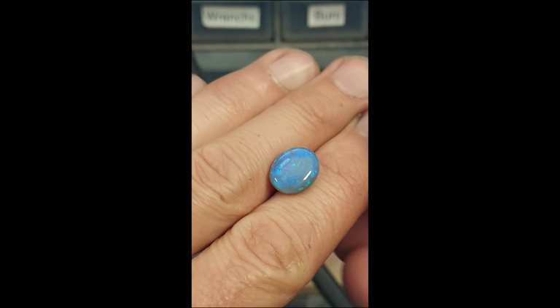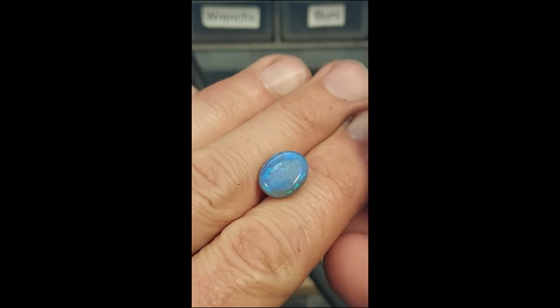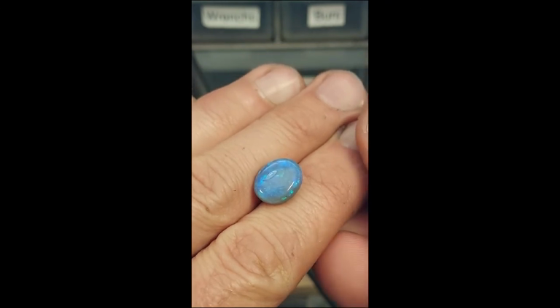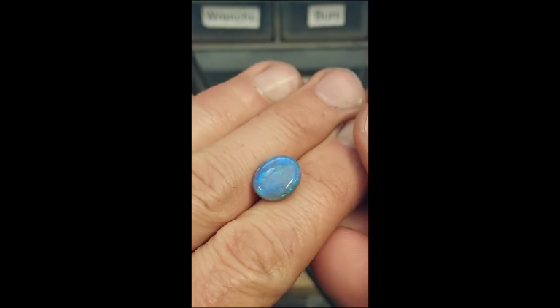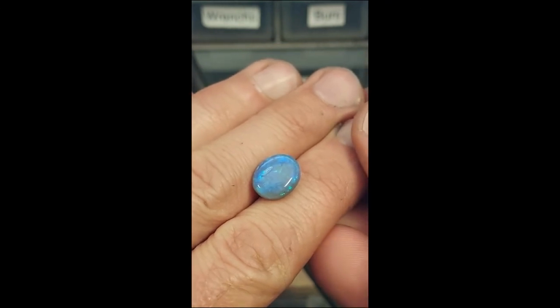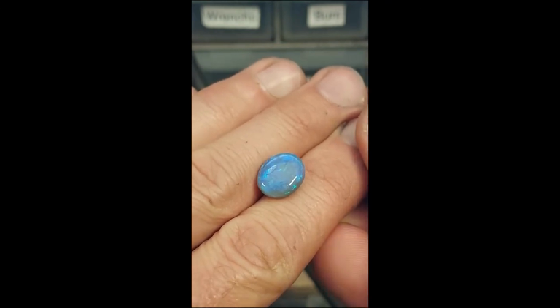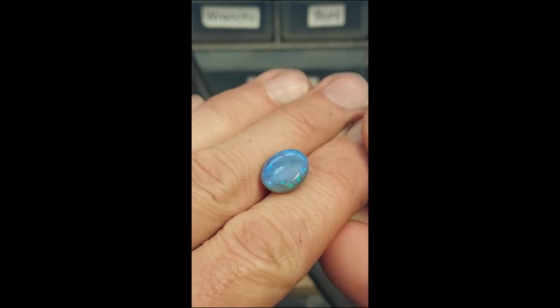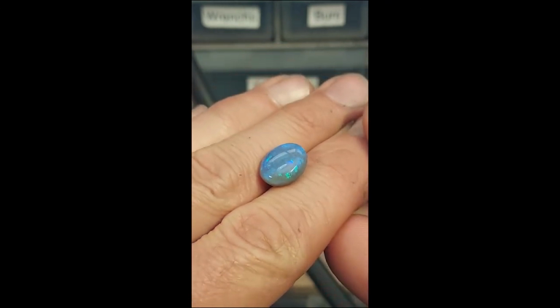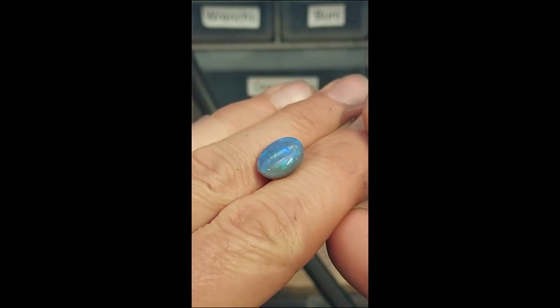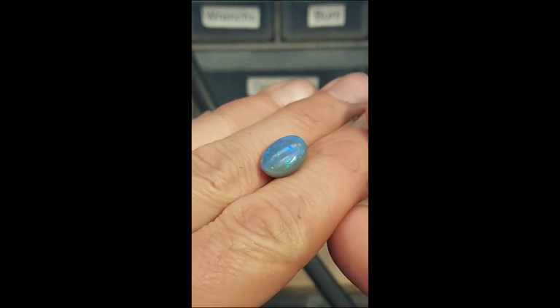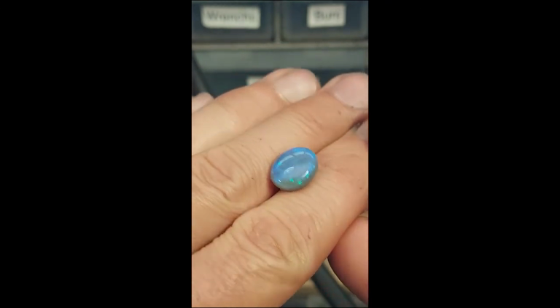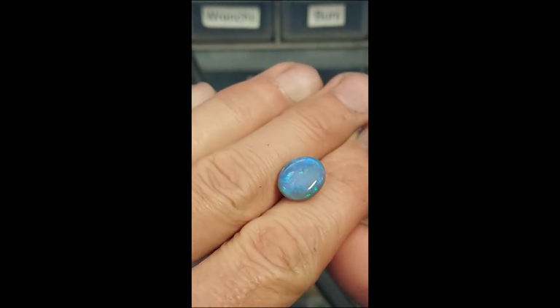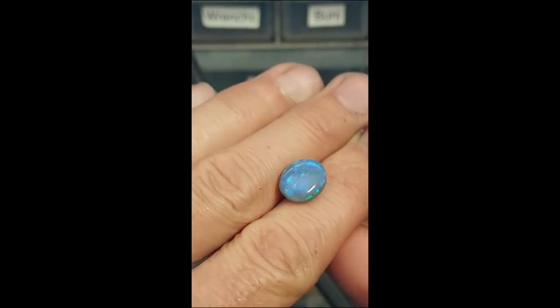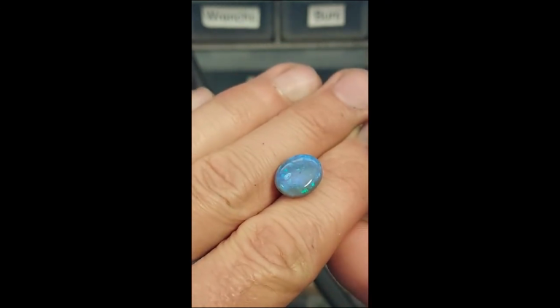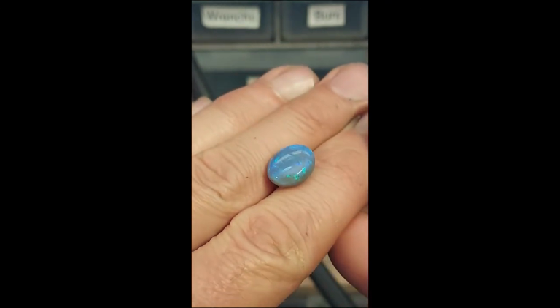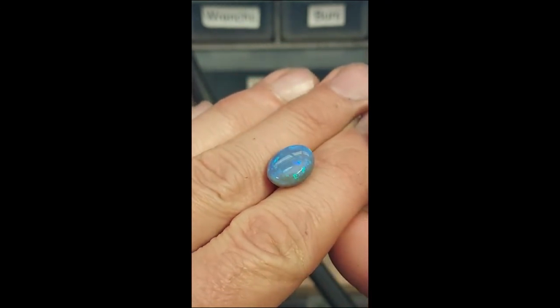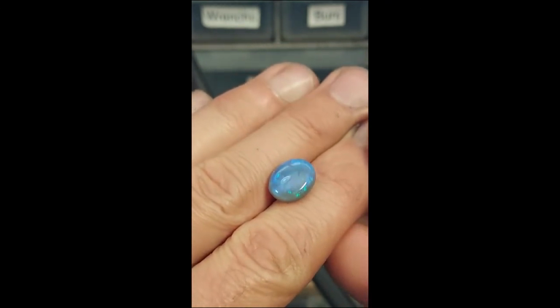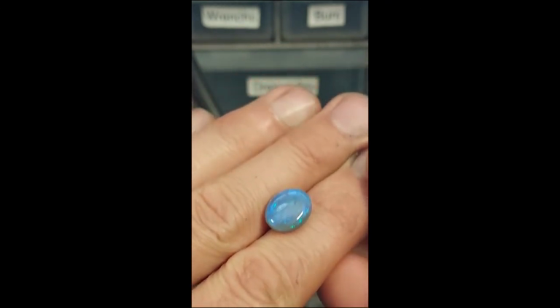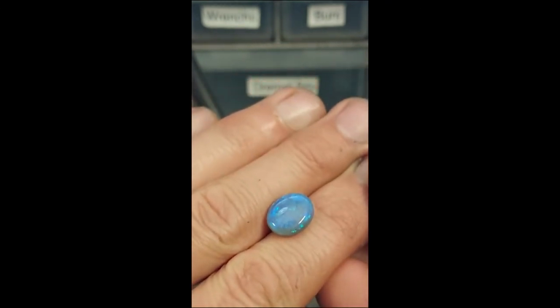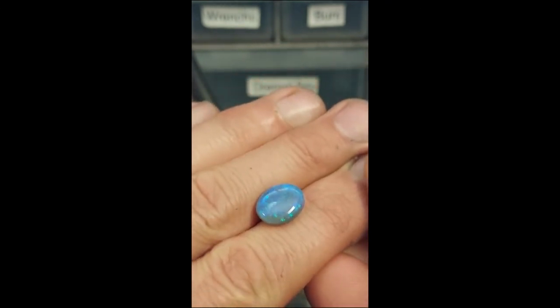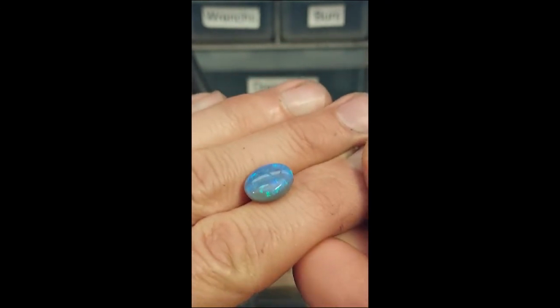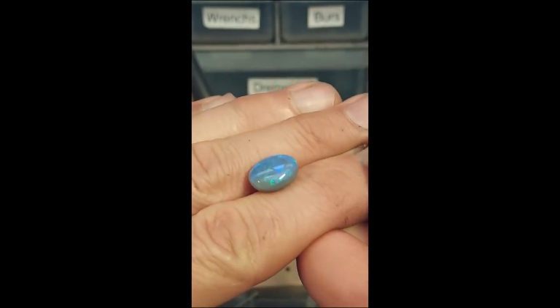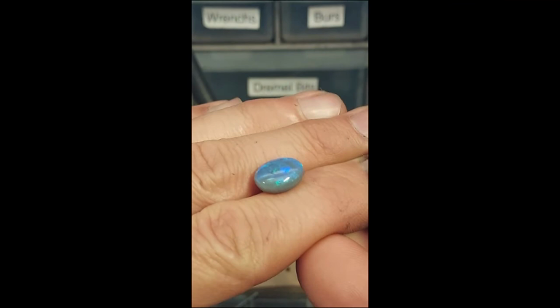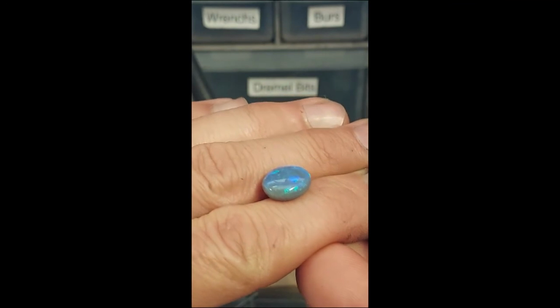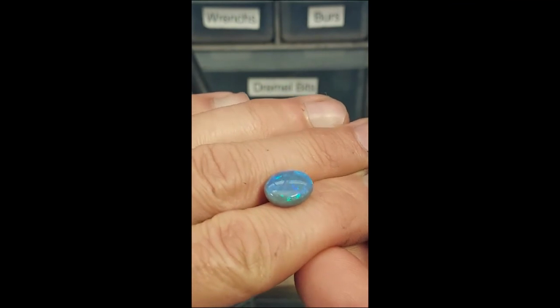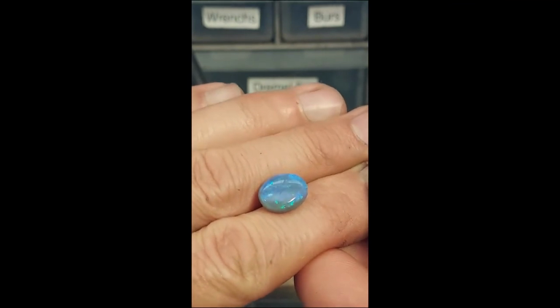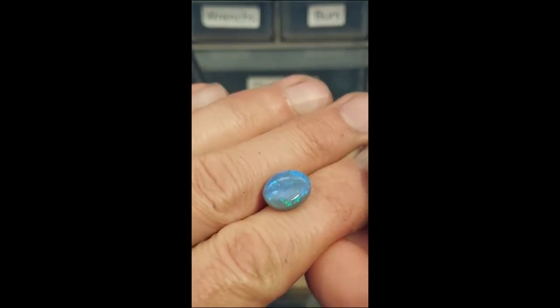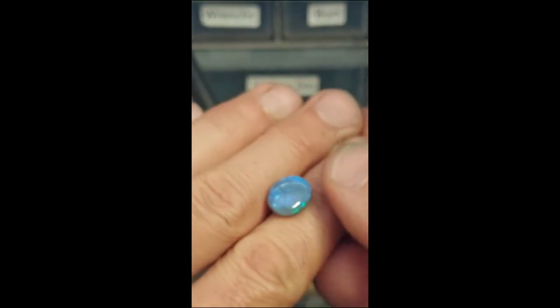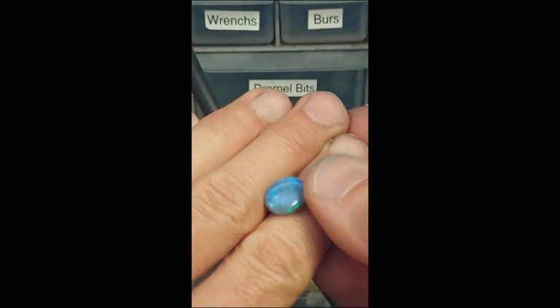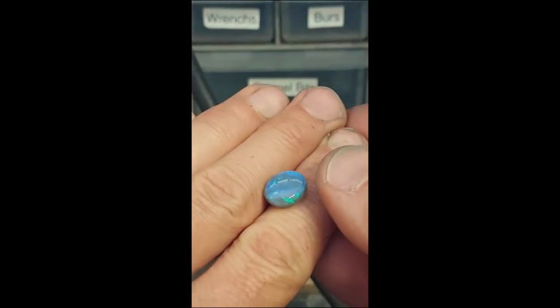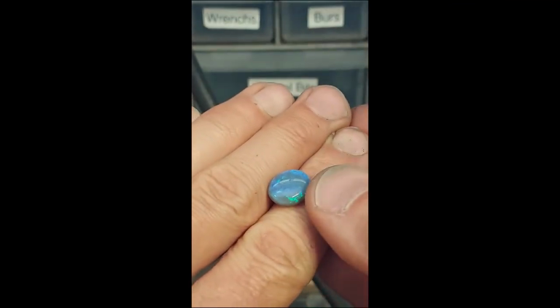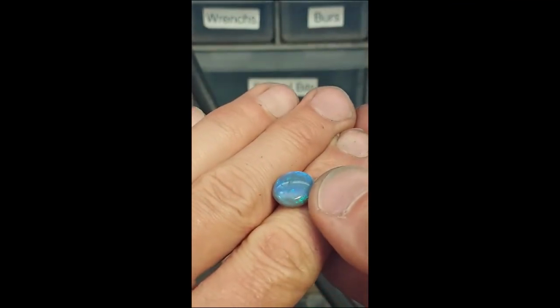Here is the finished stone. This took me about 15 minutes total, and now I have a beautiful opal that is ready to set in jewelry.